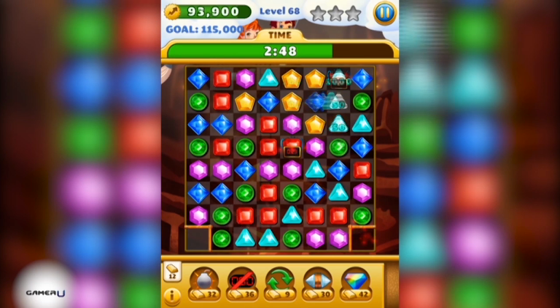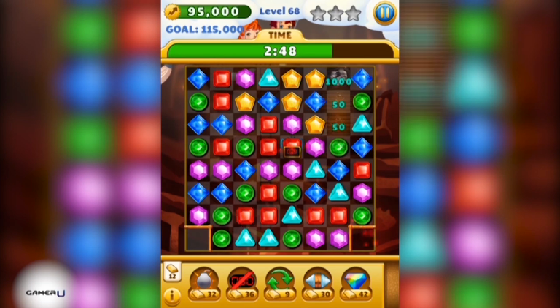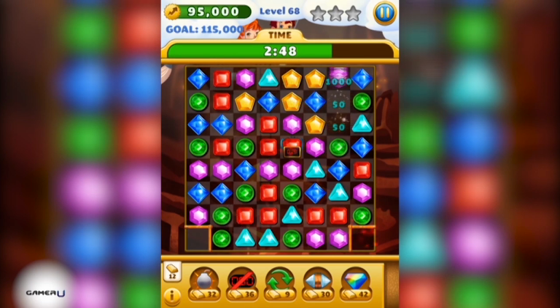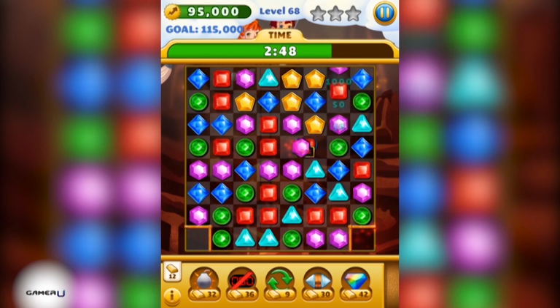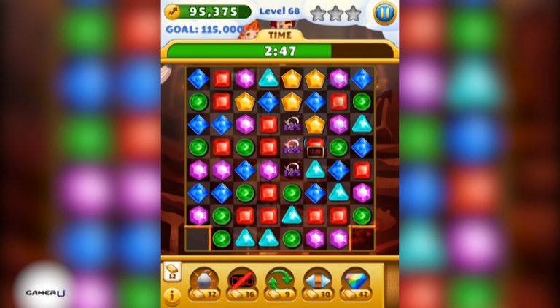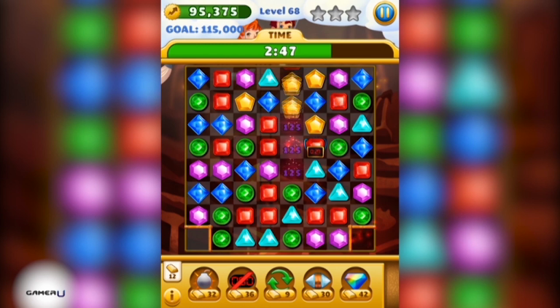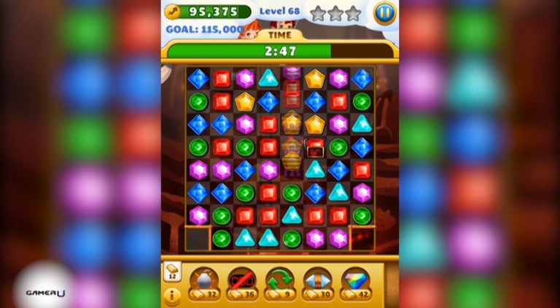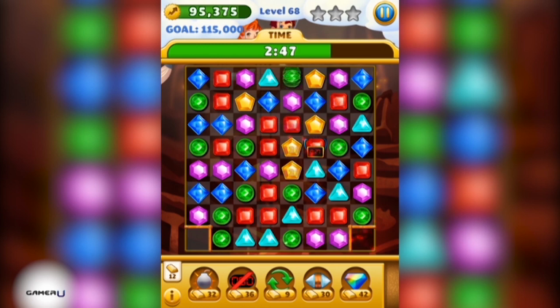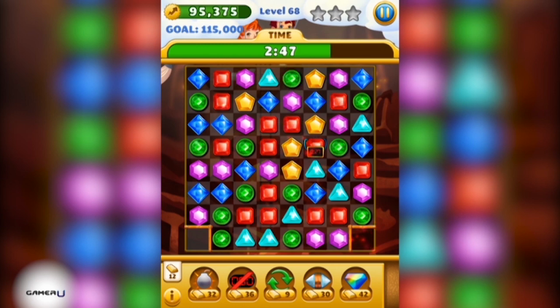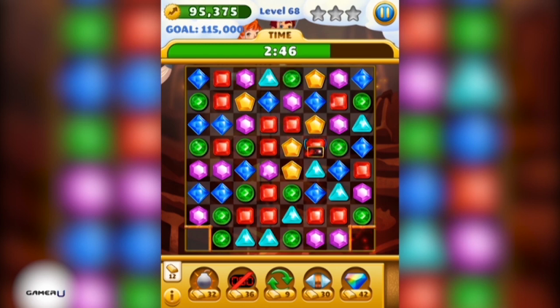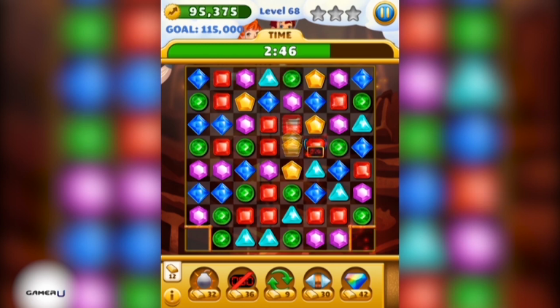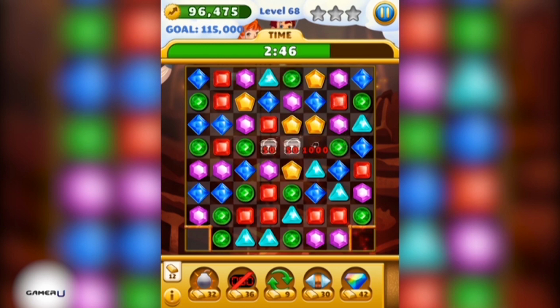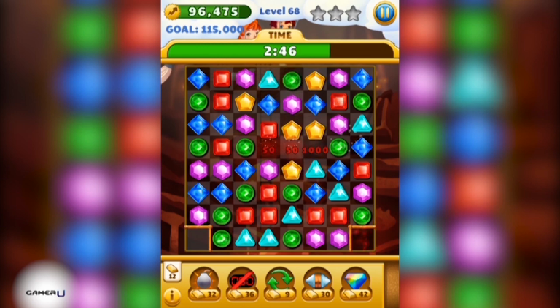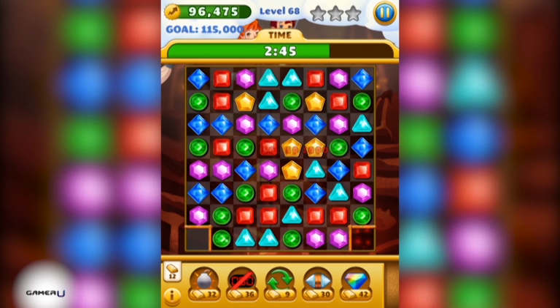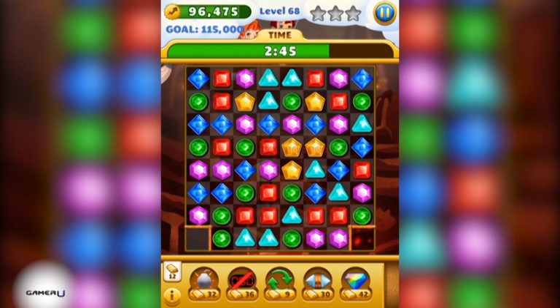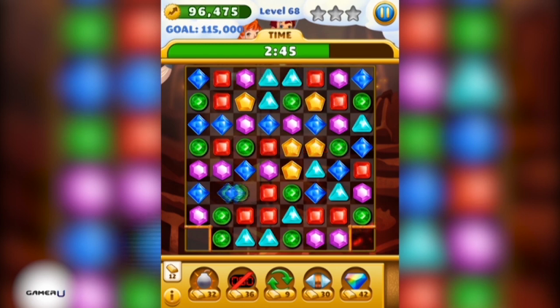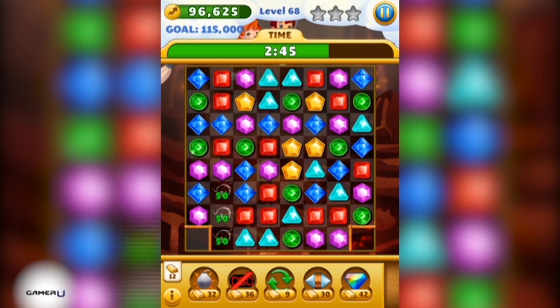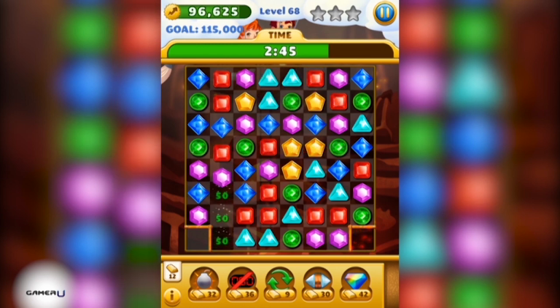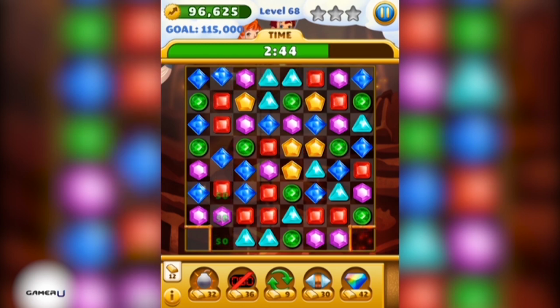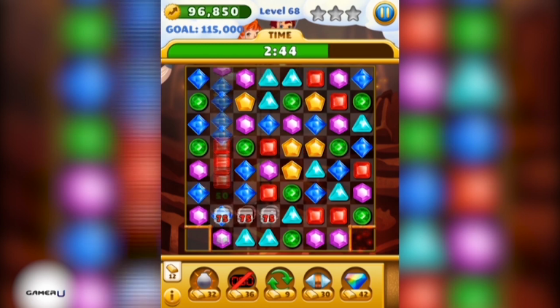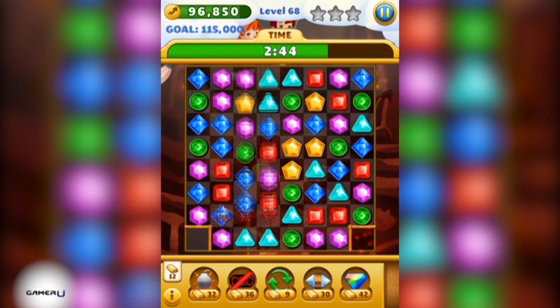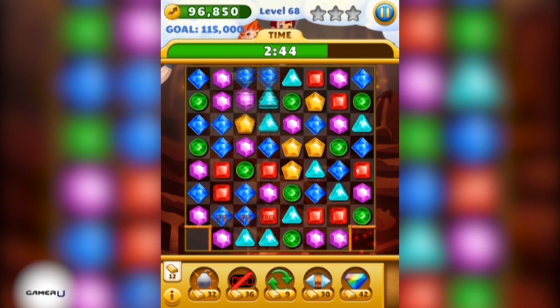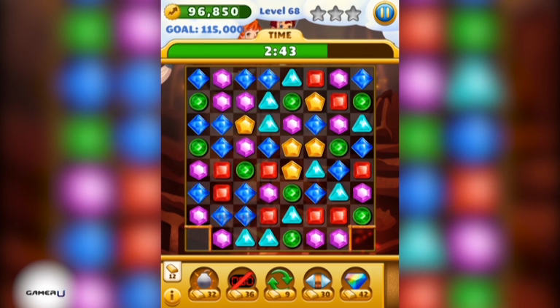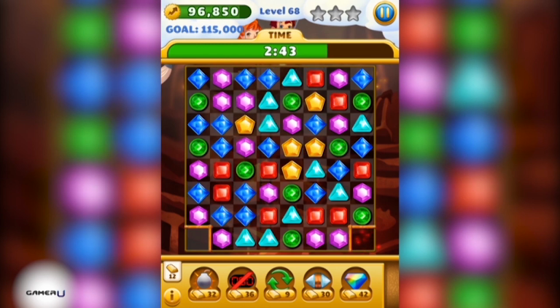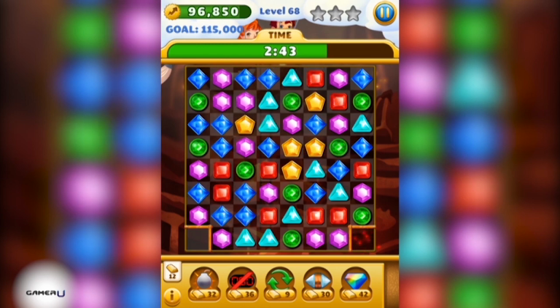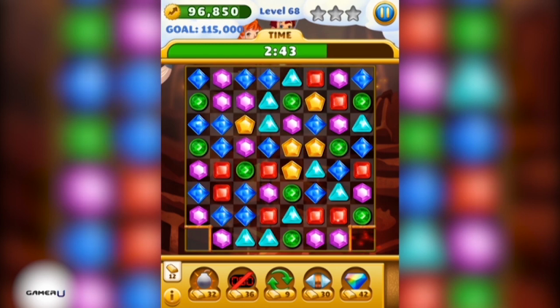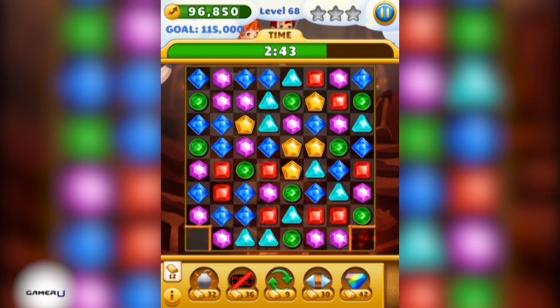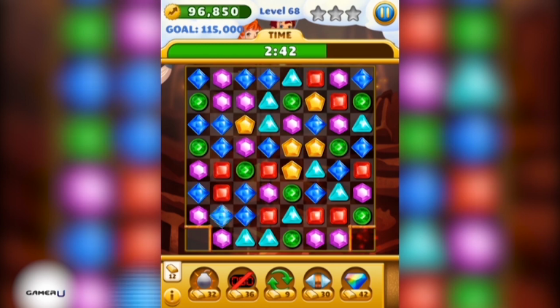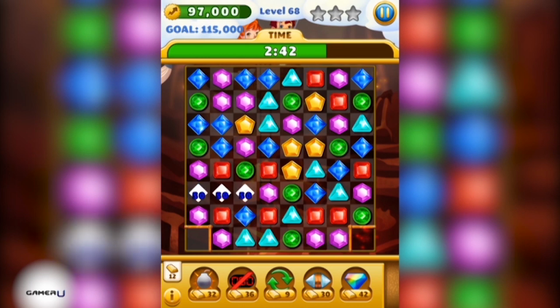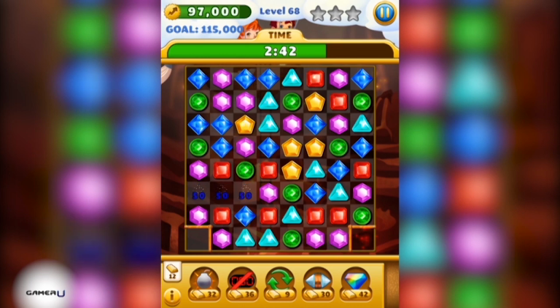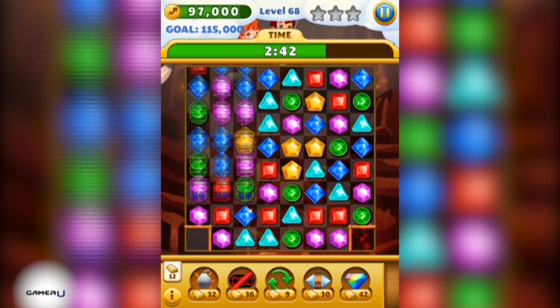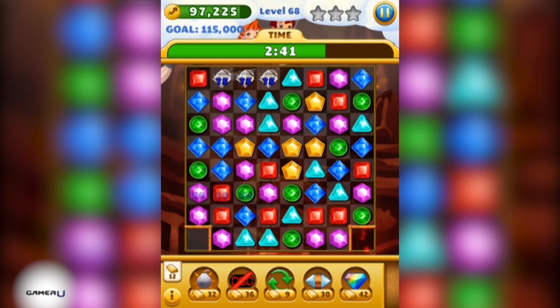Let's make a diamond and use it to clear a timing crystal. Let's move fast to collect more crystals as well as earn more points.